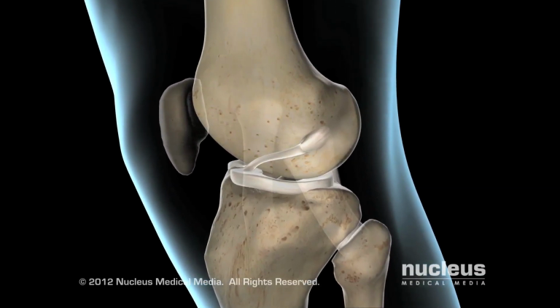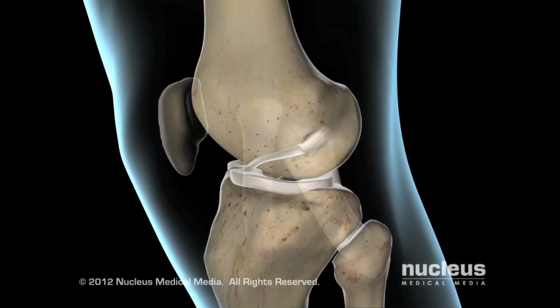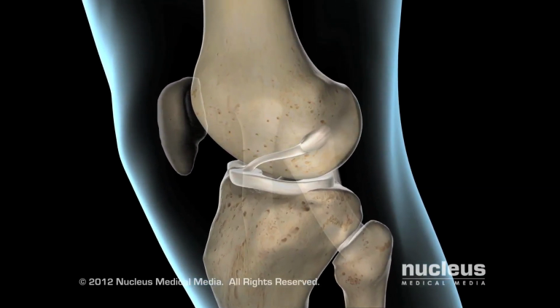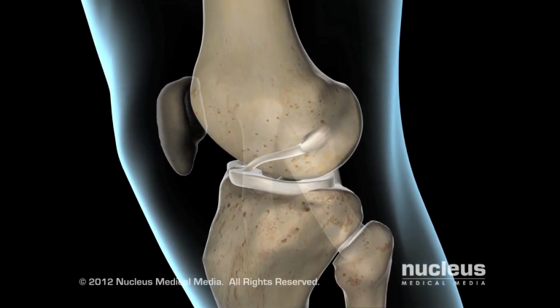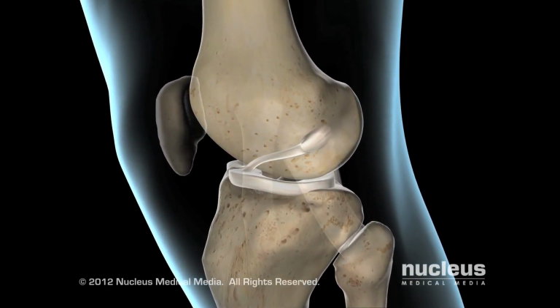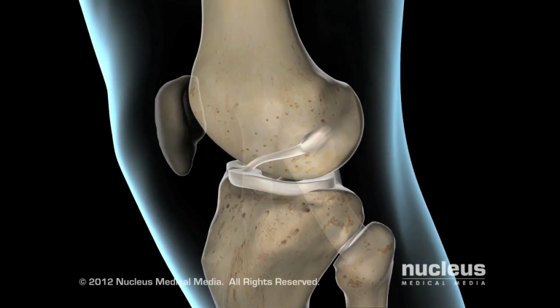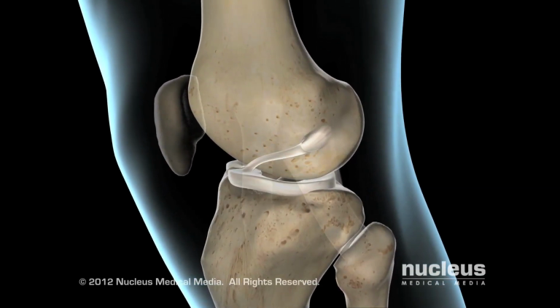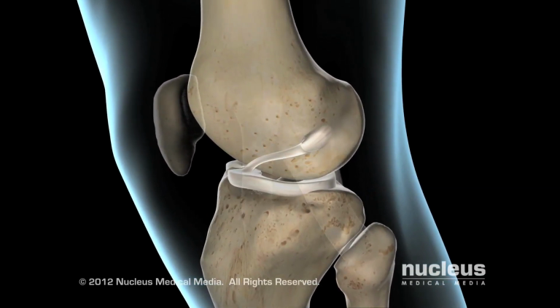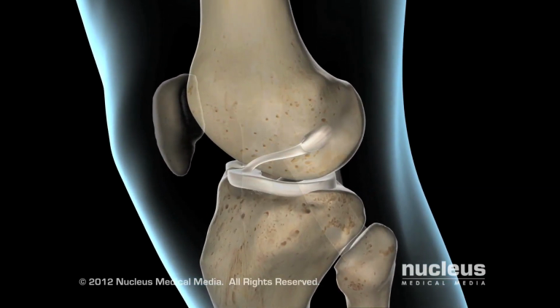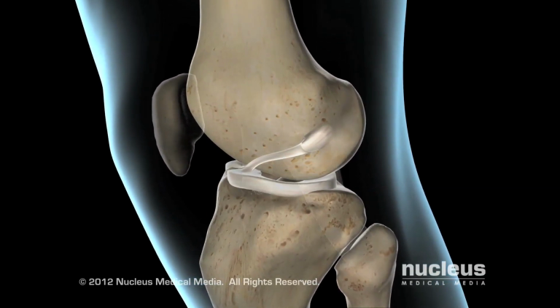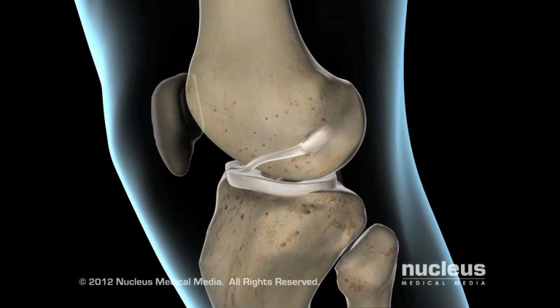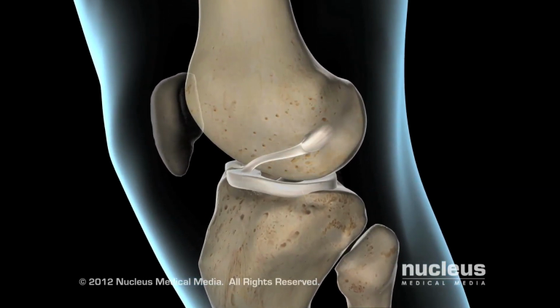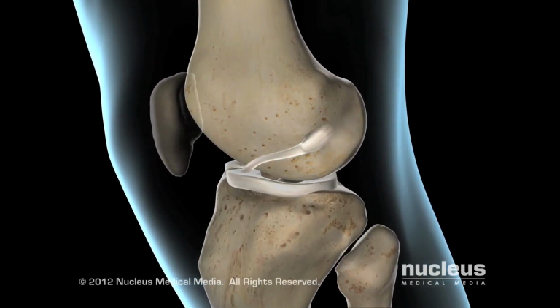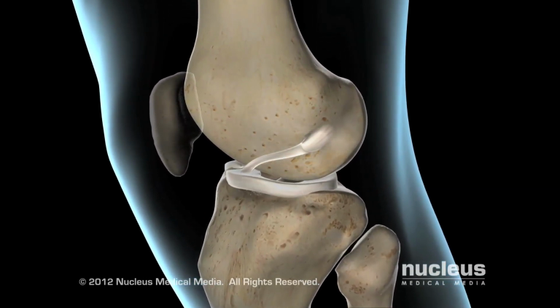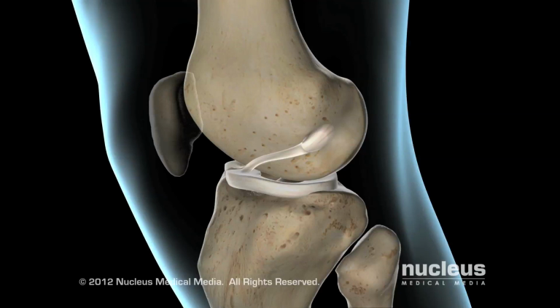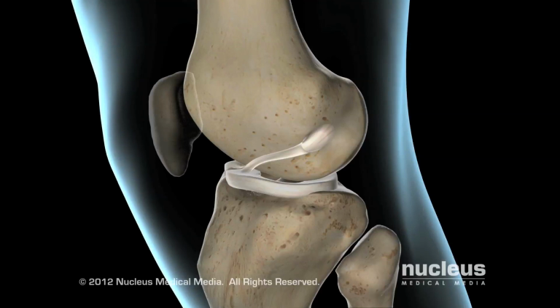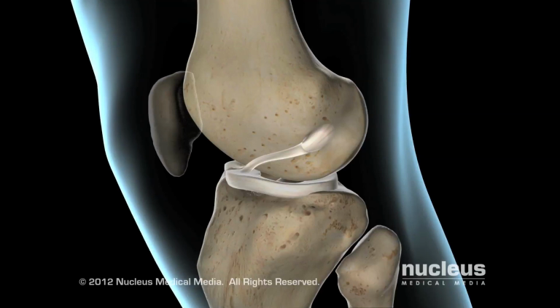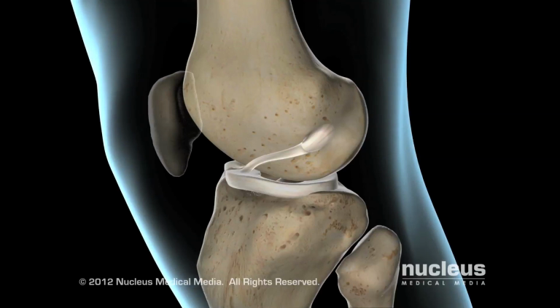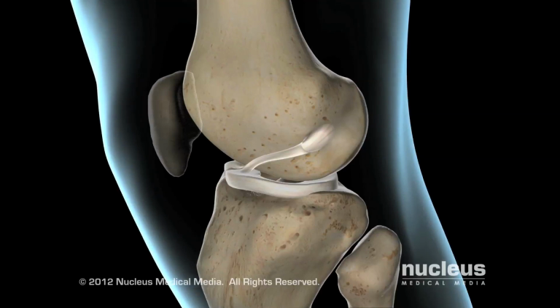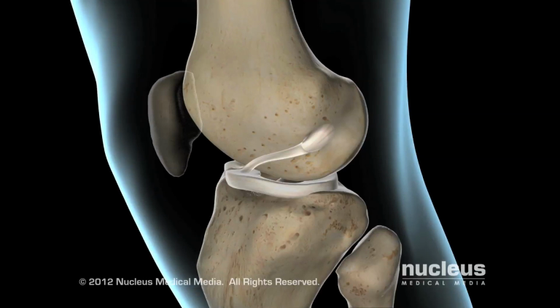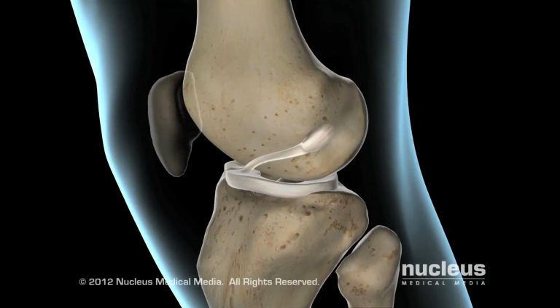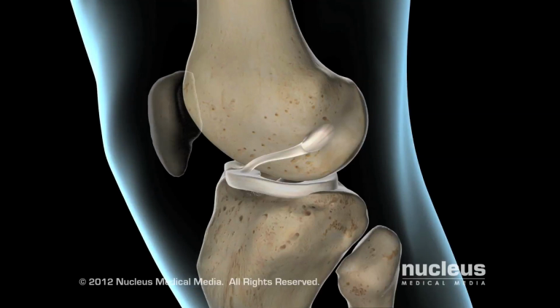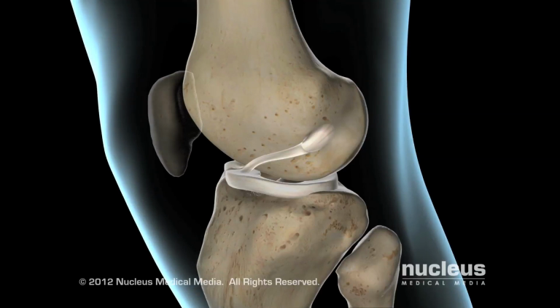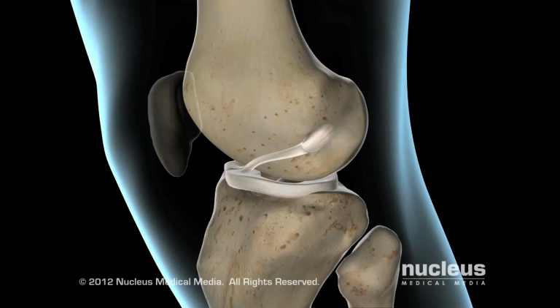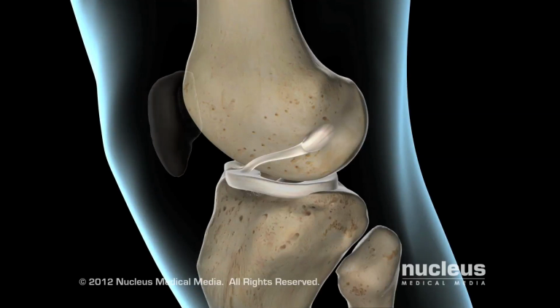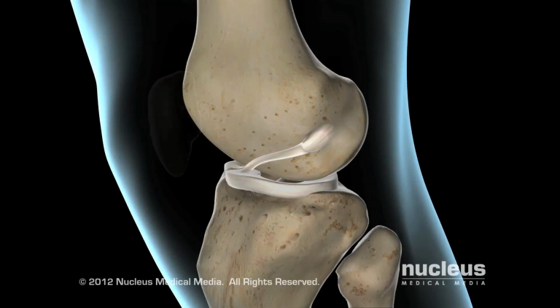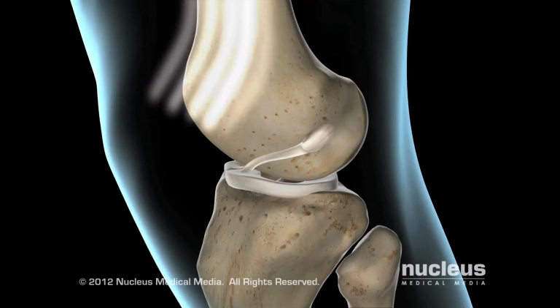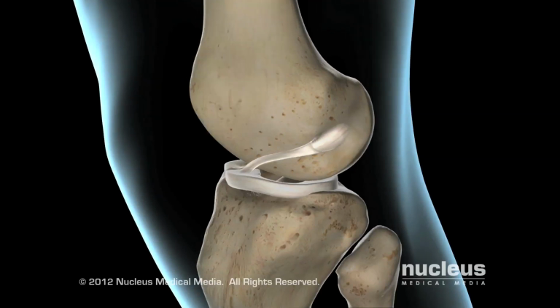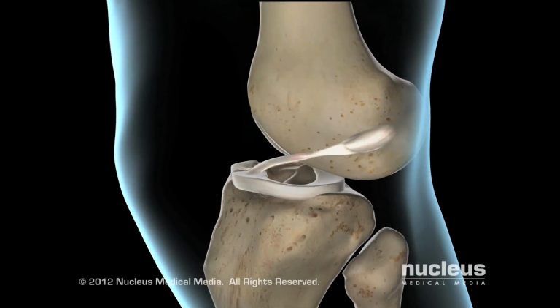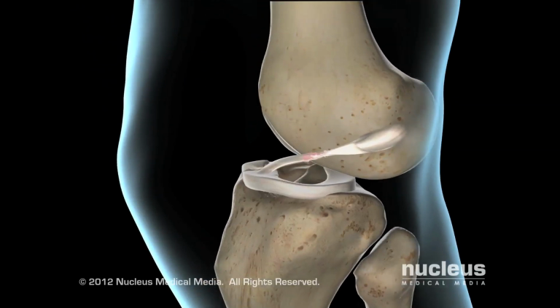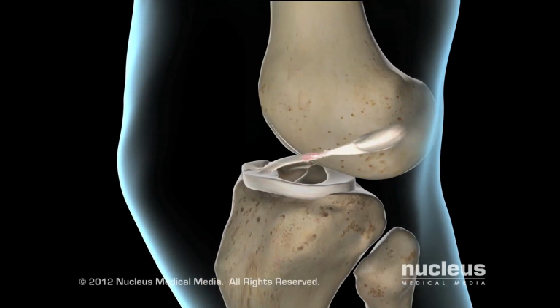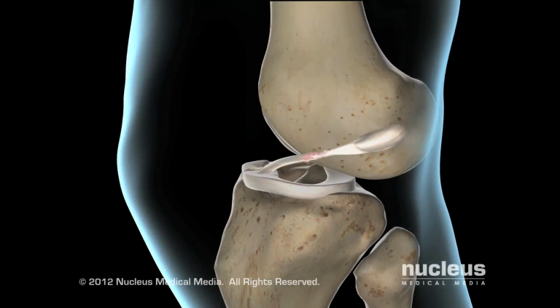A torn ACL may occur if your knee joint over-rotates, or if you receive a direct blow to the front of your knee.